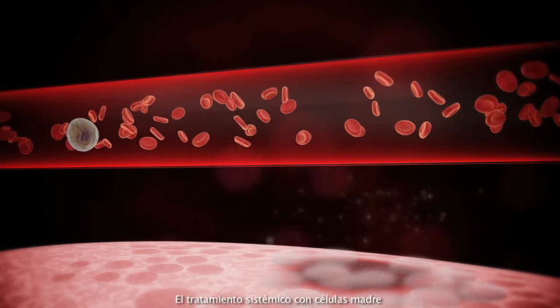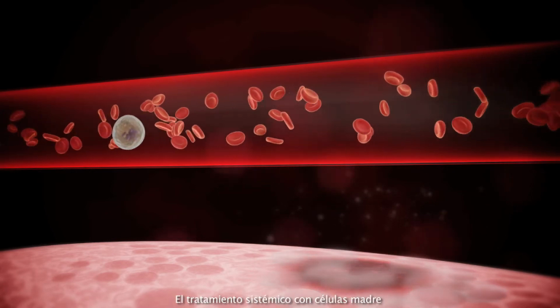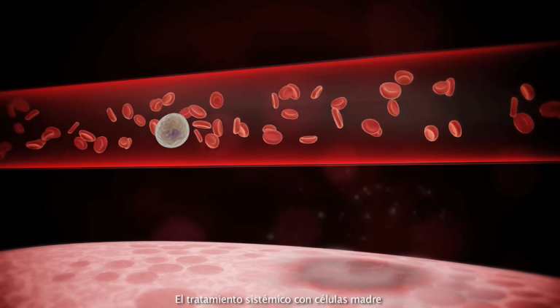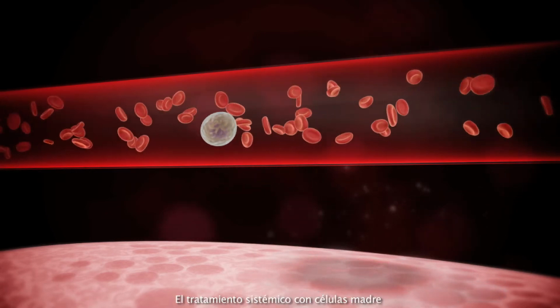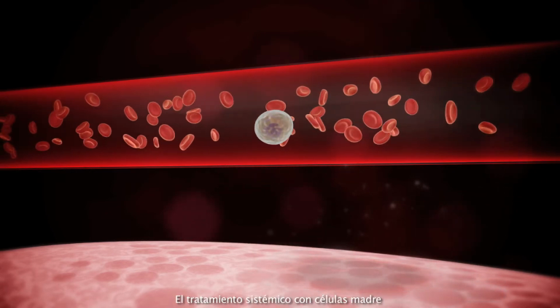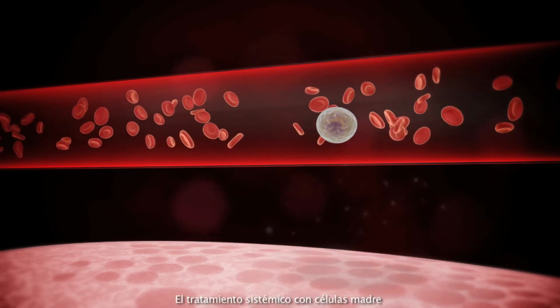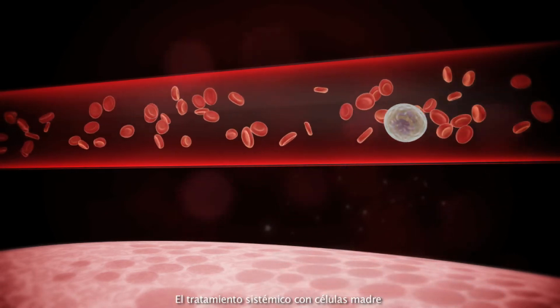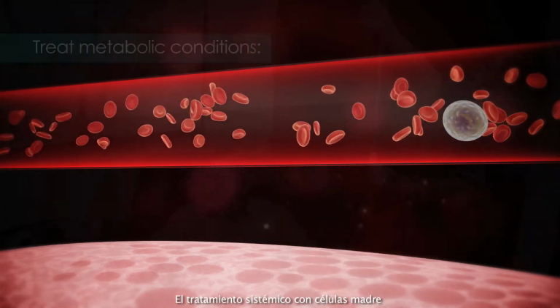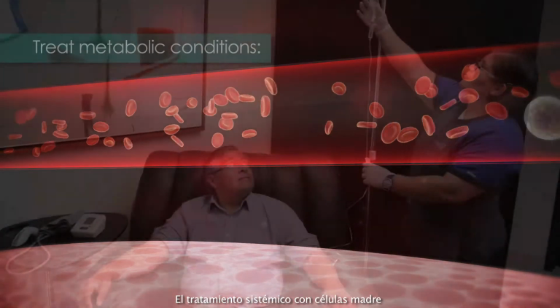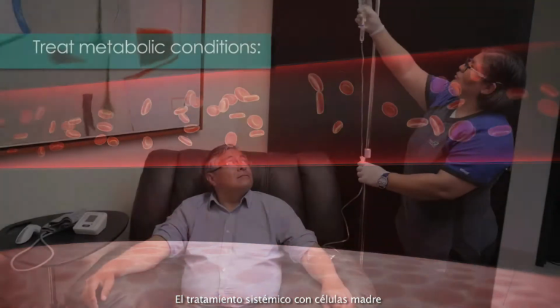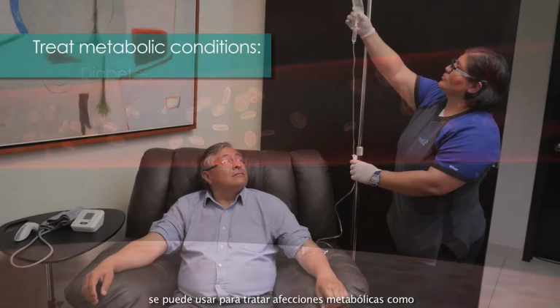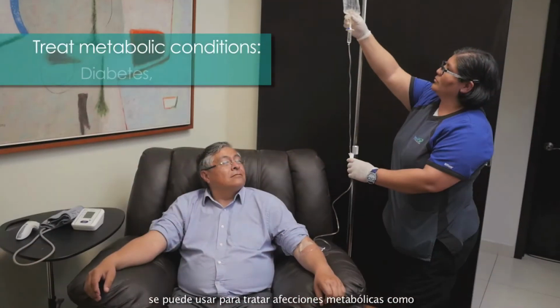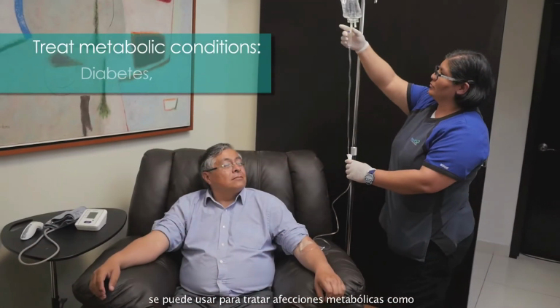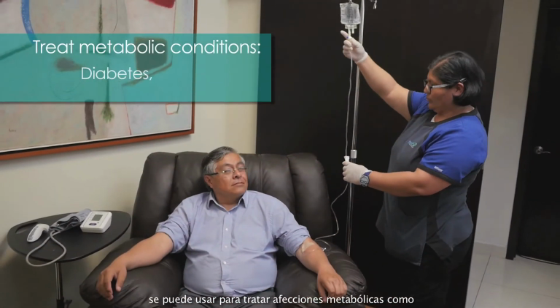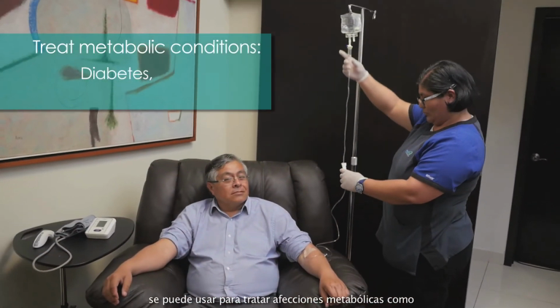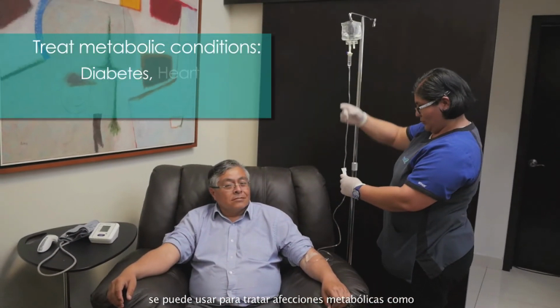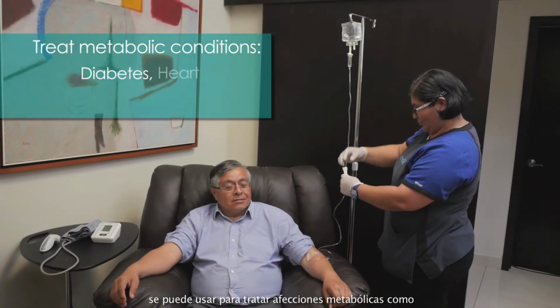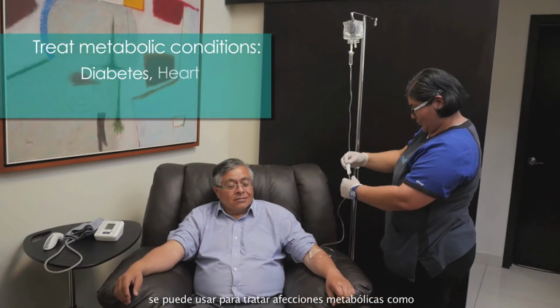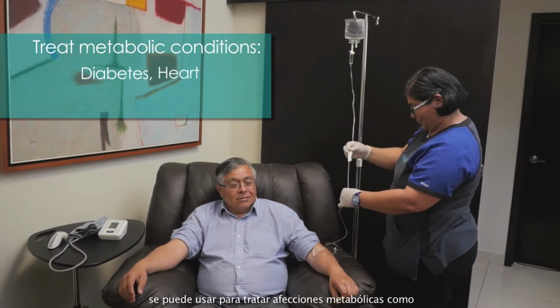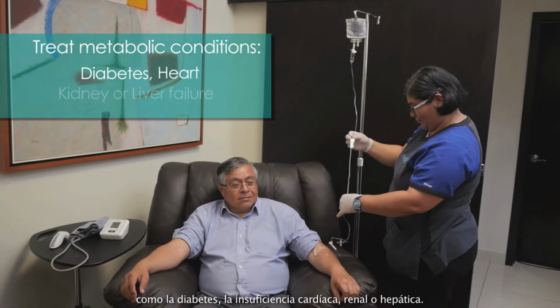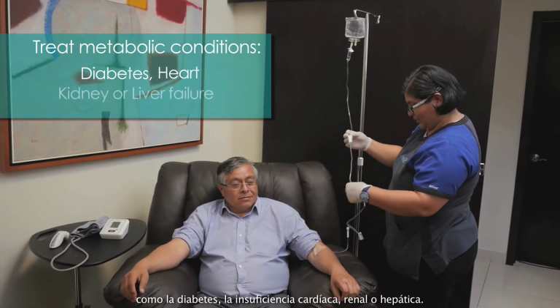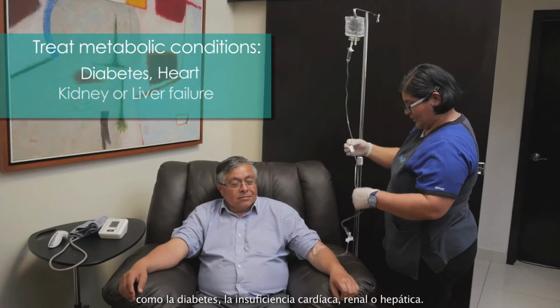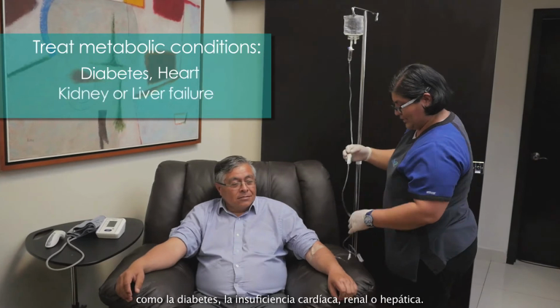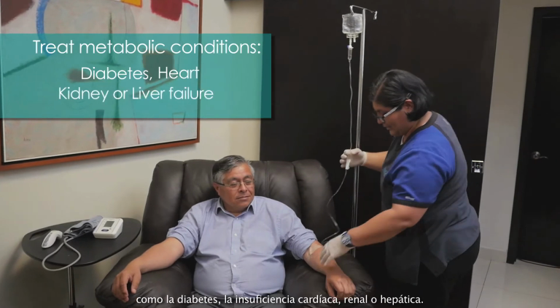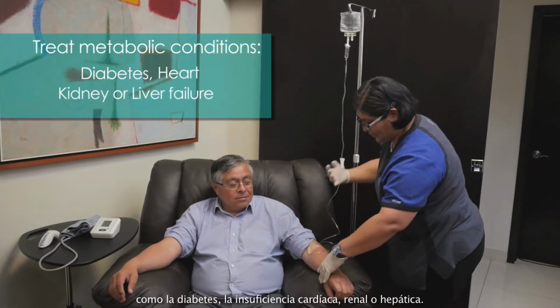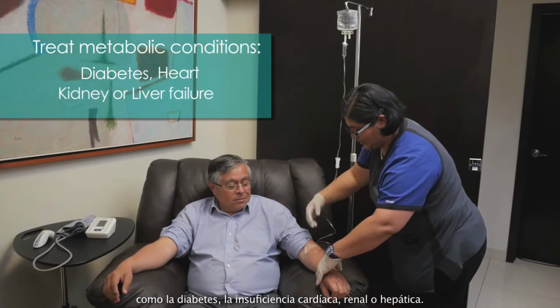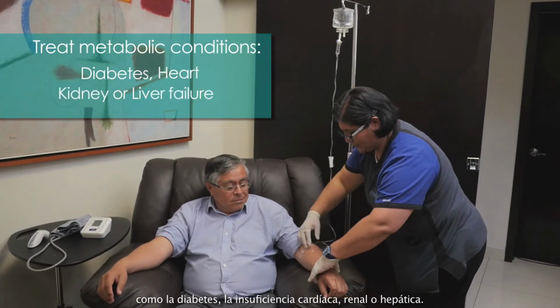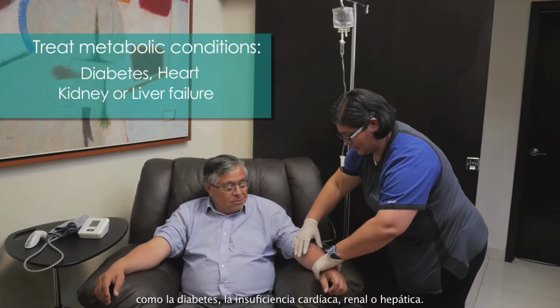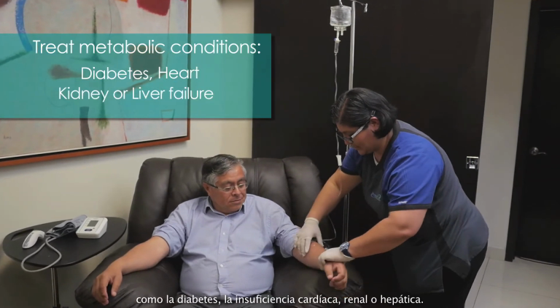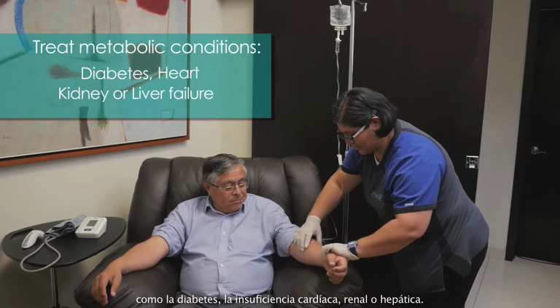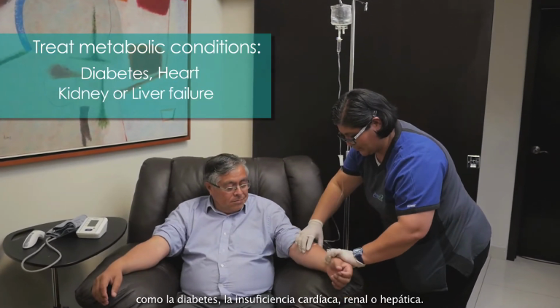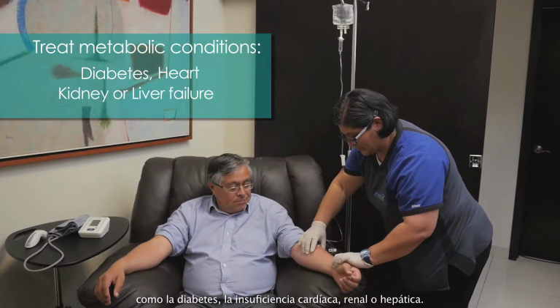Systemic stem cell treatment can be used to treat metabolic conditions like diabetes, heart, kidney or liver failure.